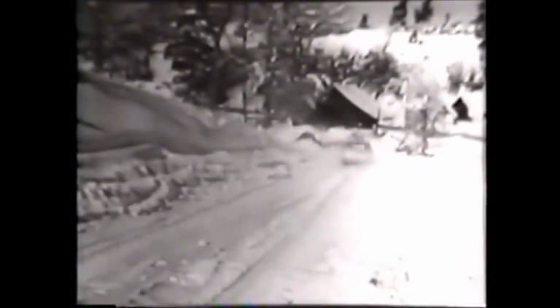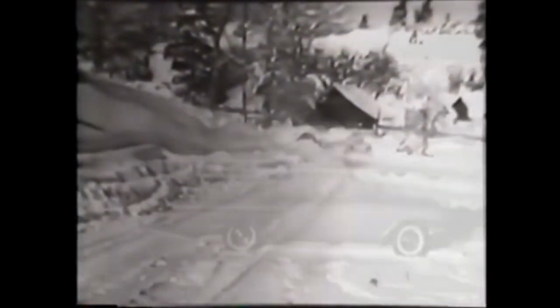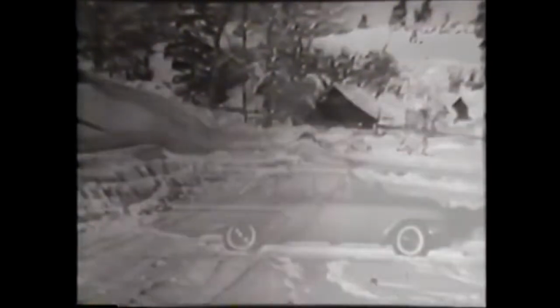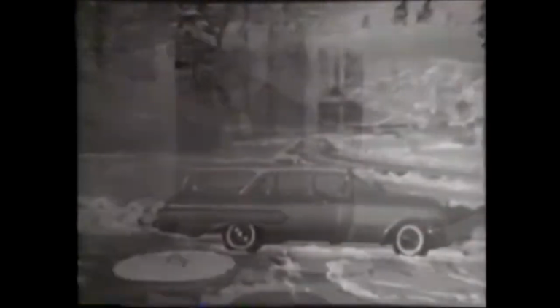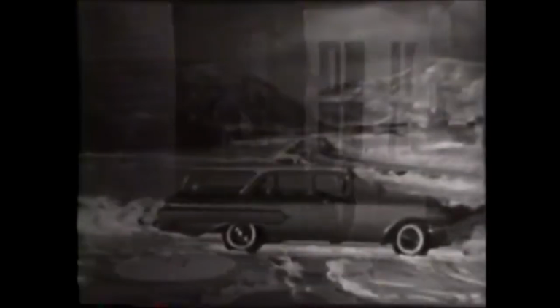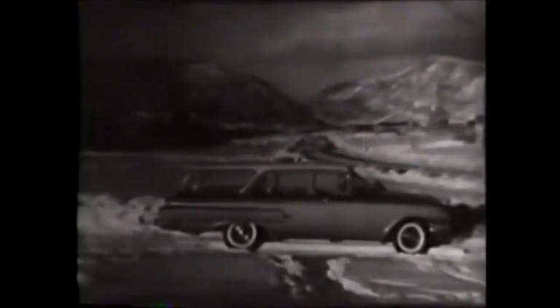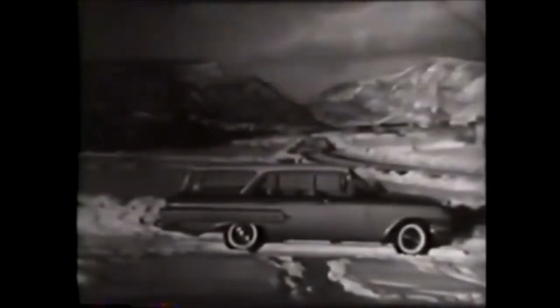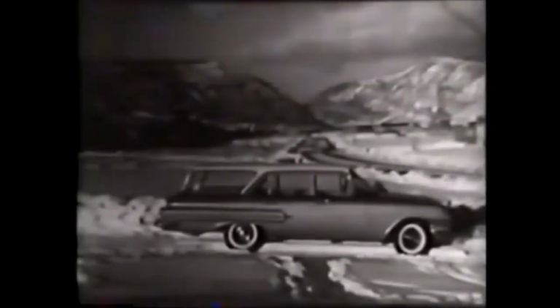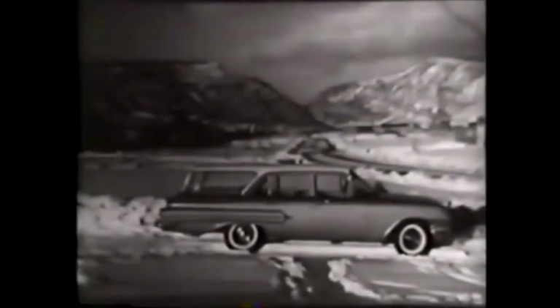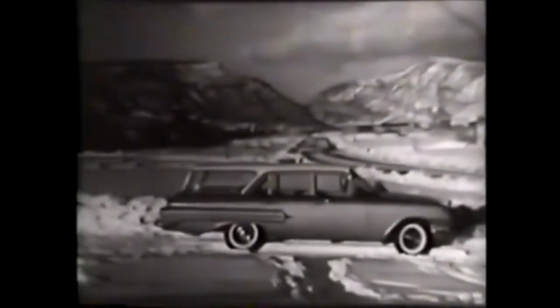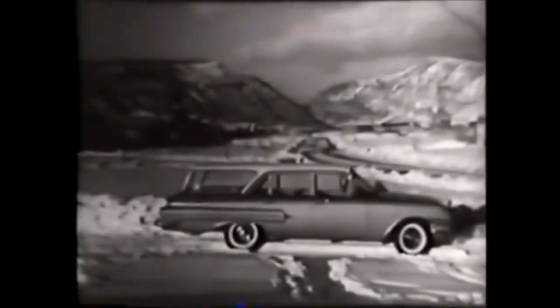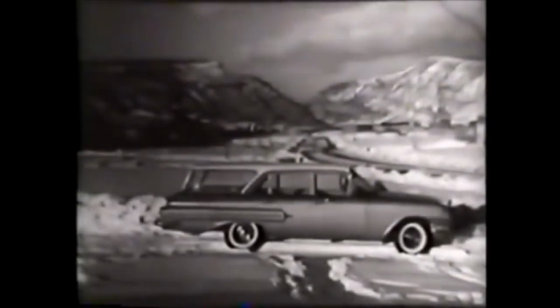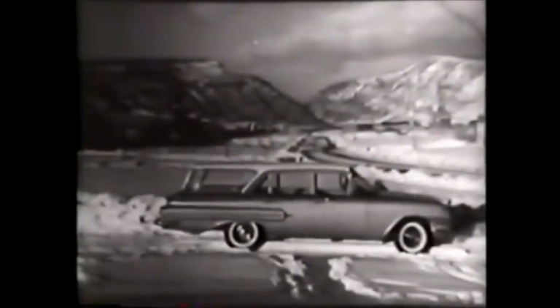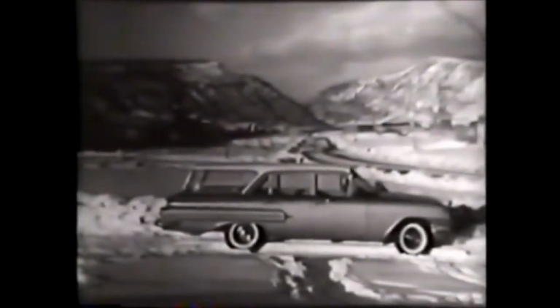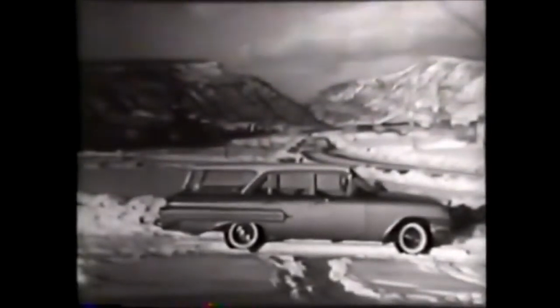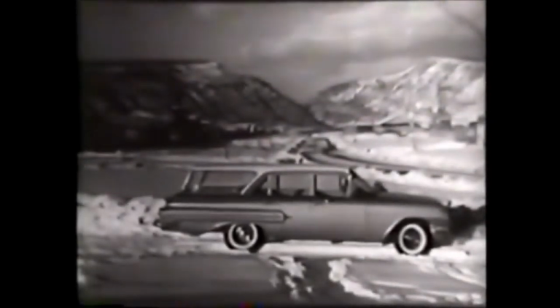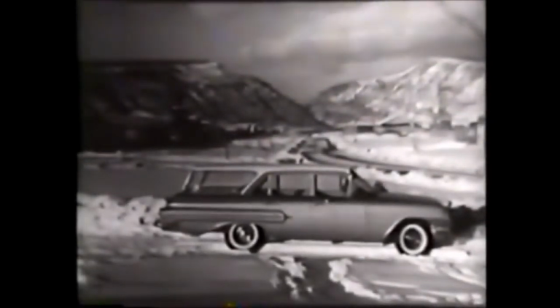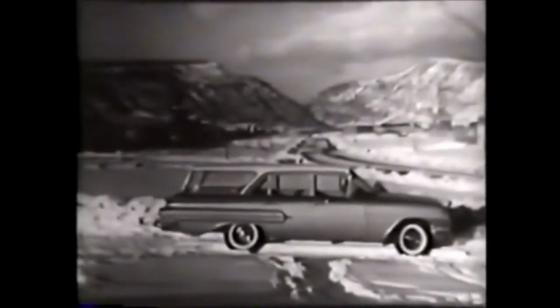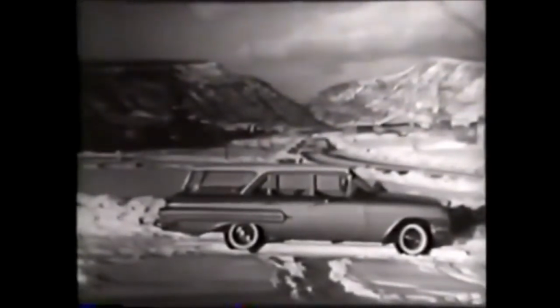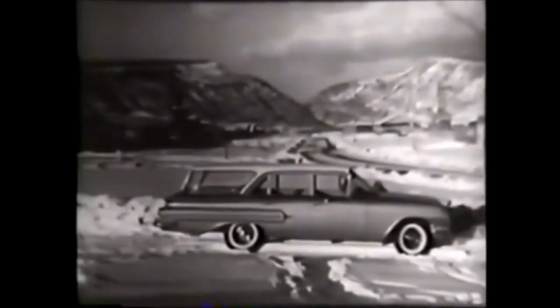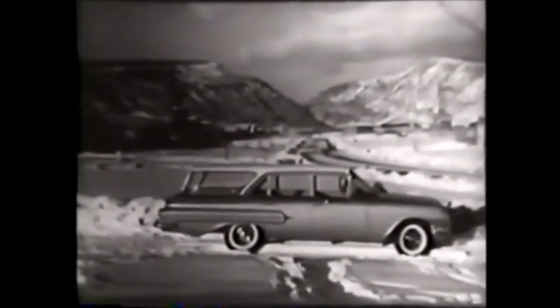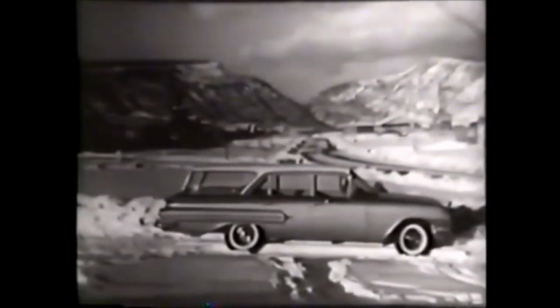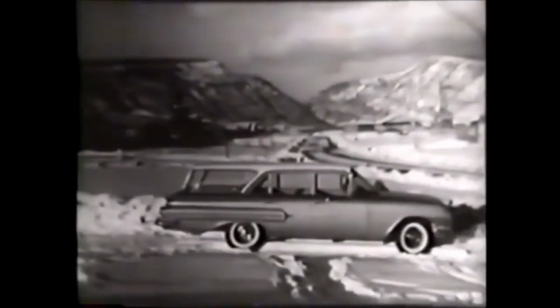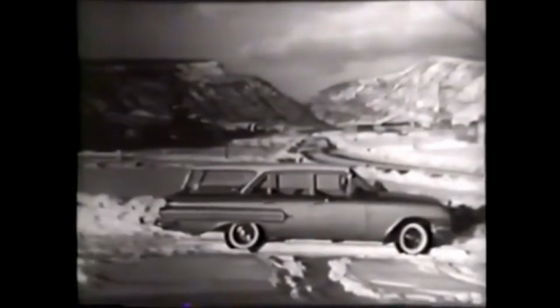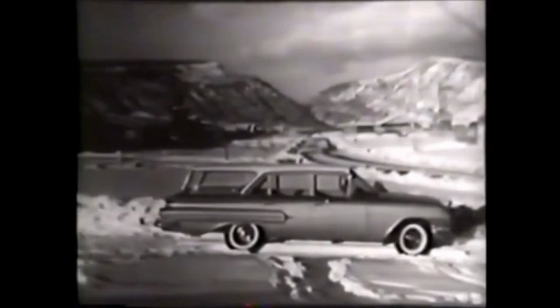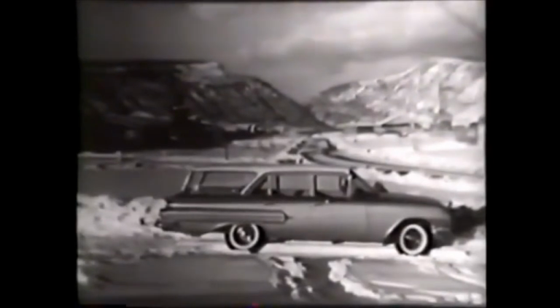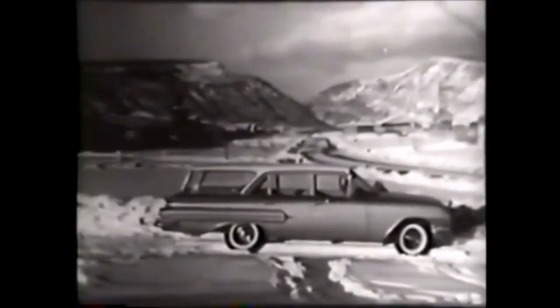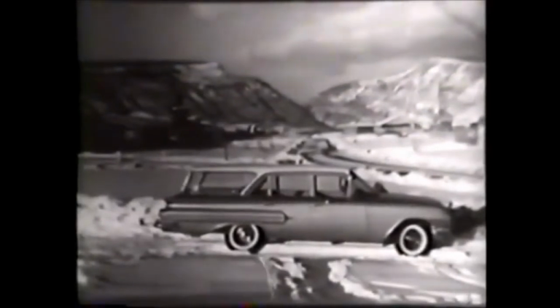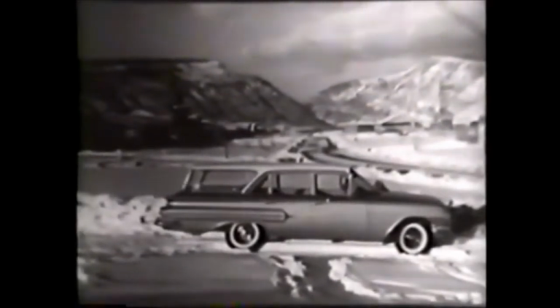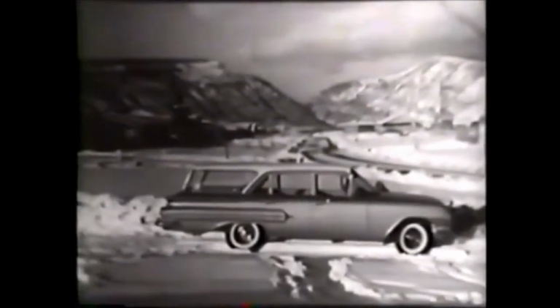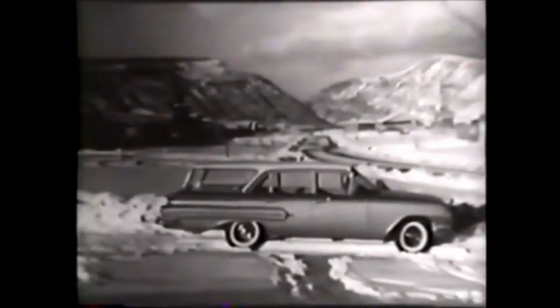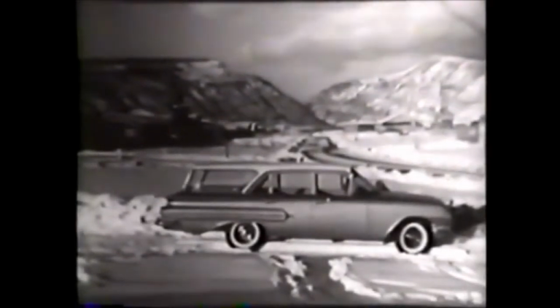Take a look at all five Chevy wagons tomorrow at your Chevrolet dealer.